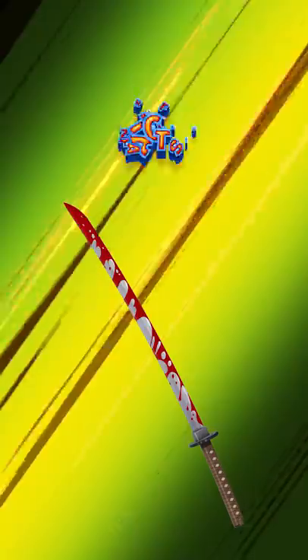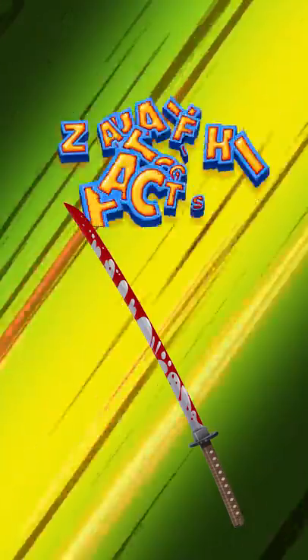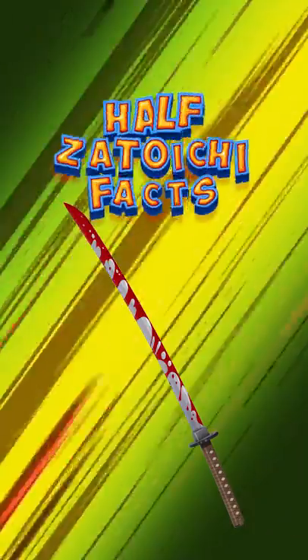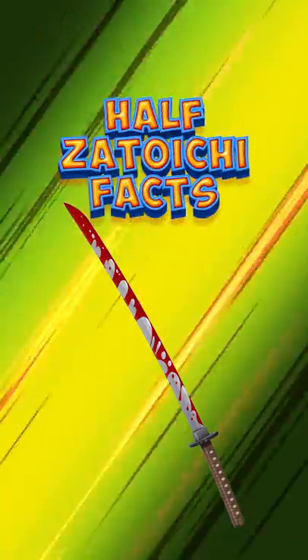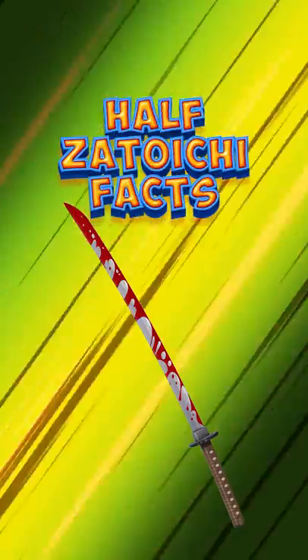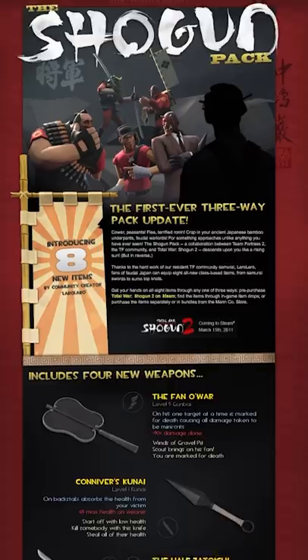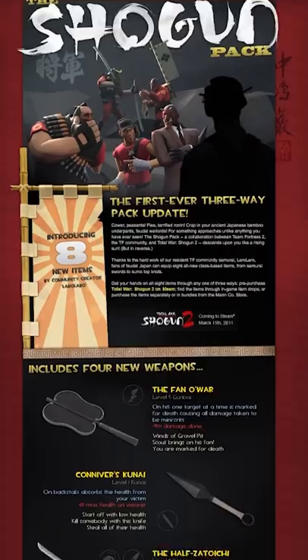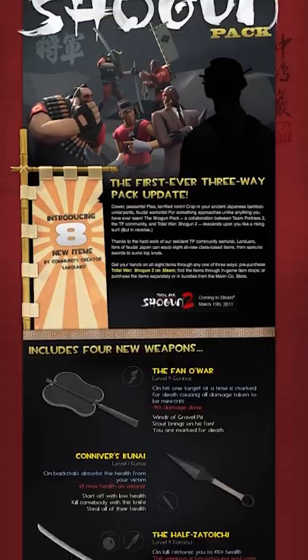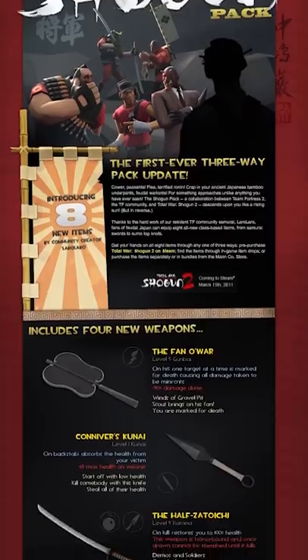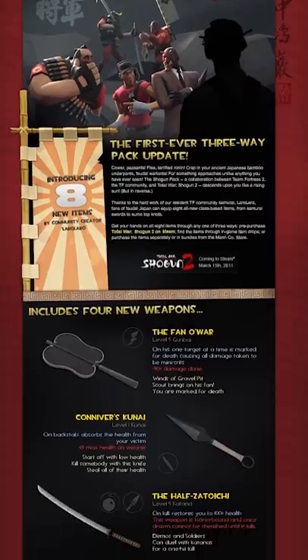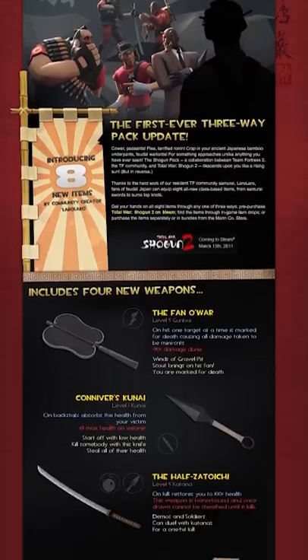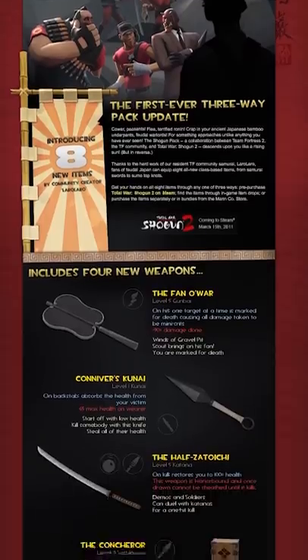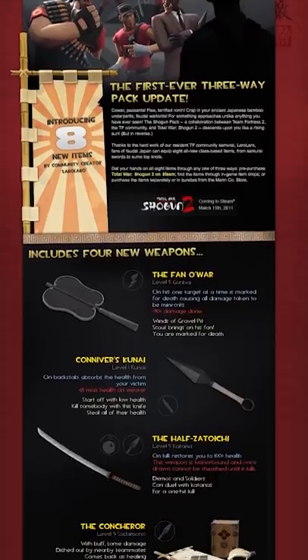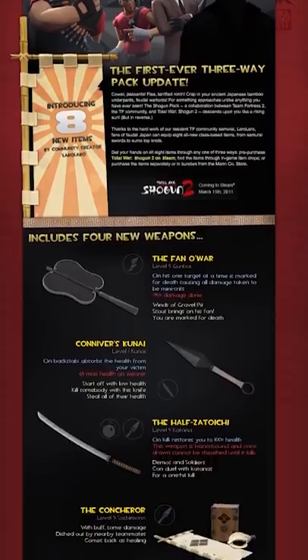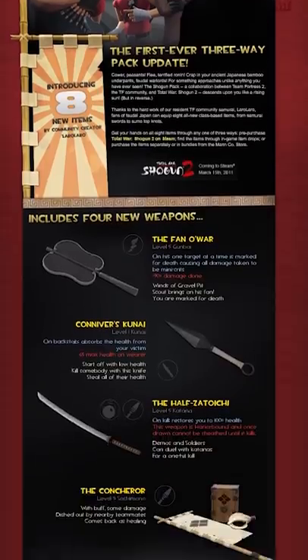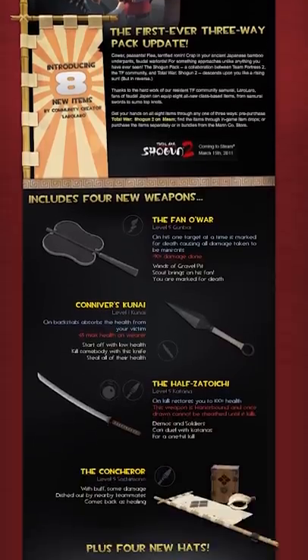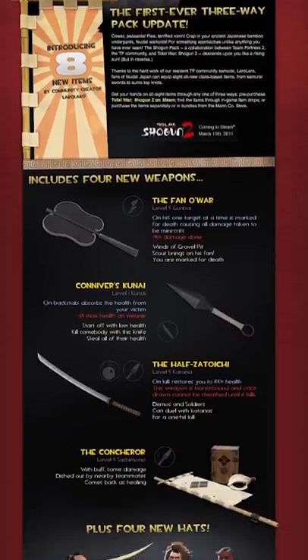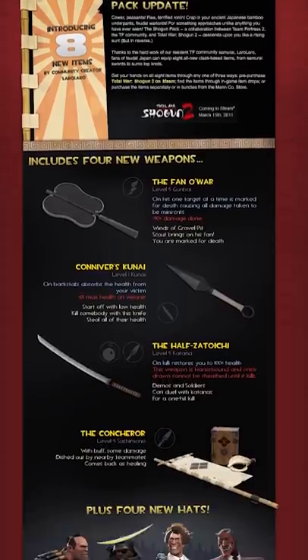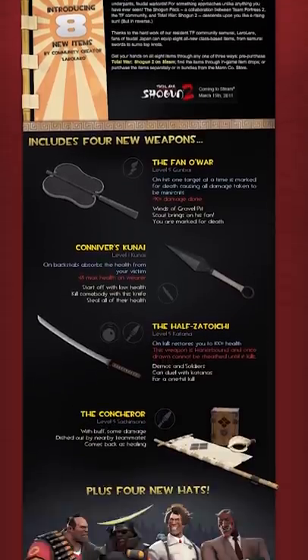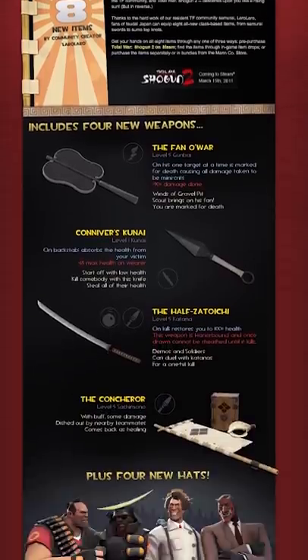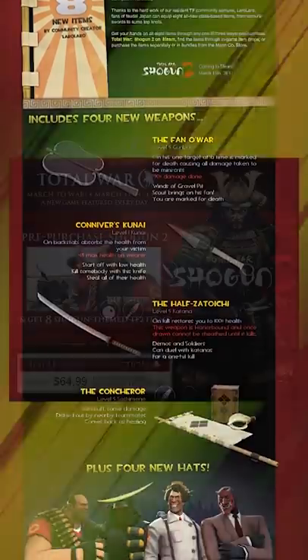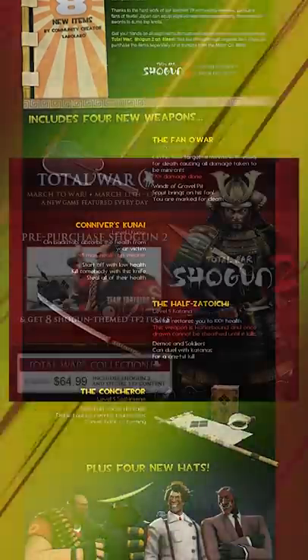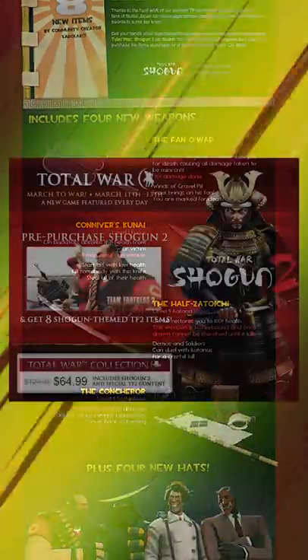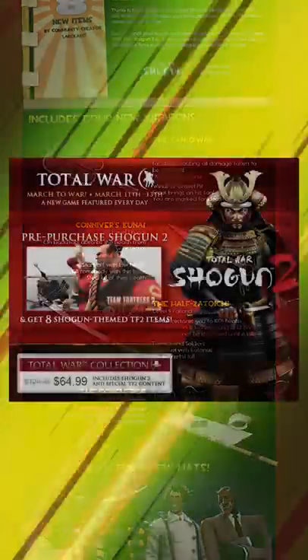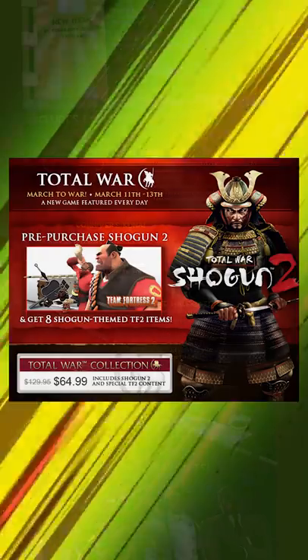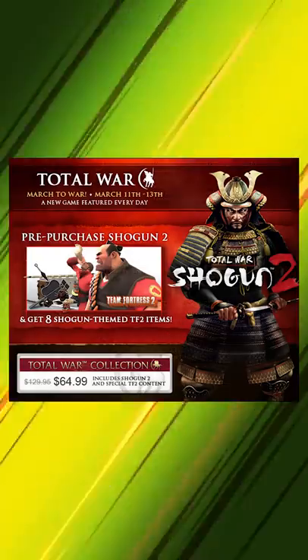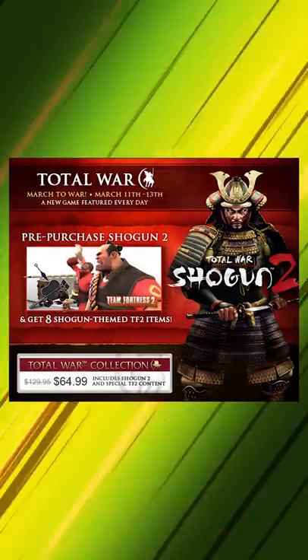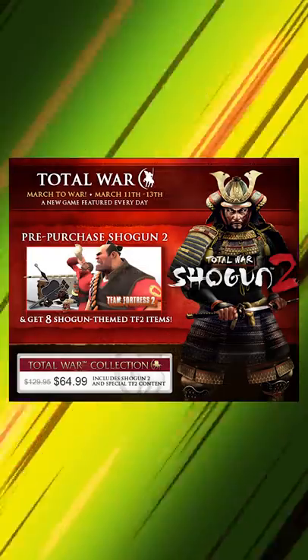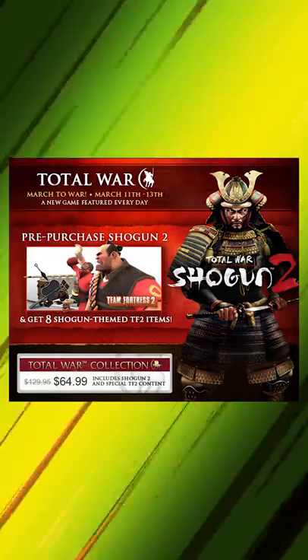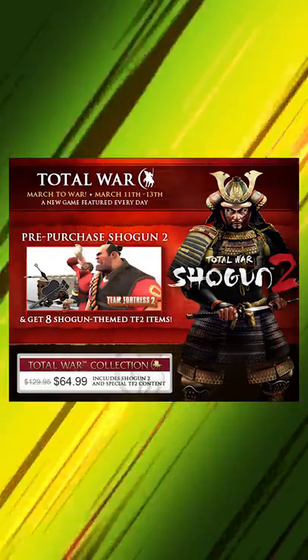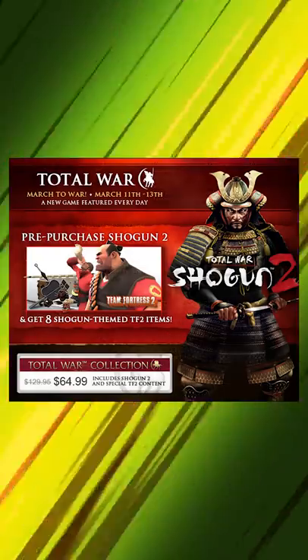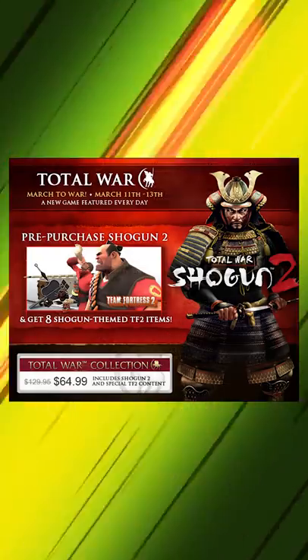Half-Satoichi facts. The Half-Satoichi was added in 2011 in the Shogun pack as part of a promotion for the game Total War Shogun 2.